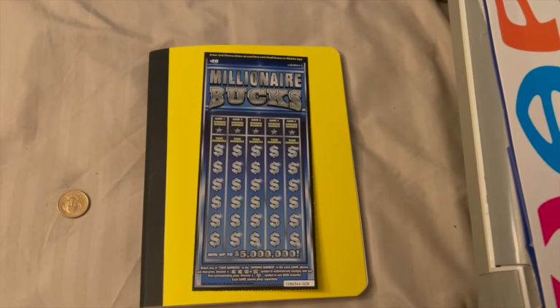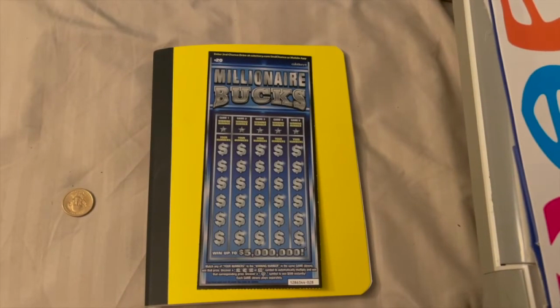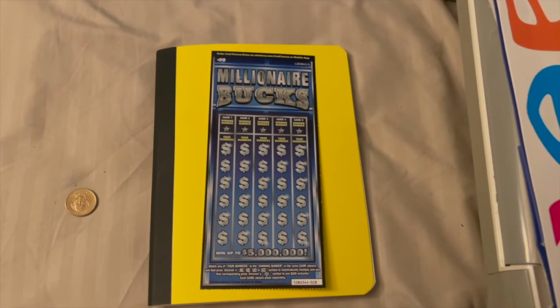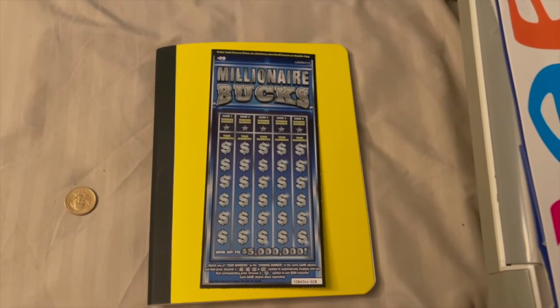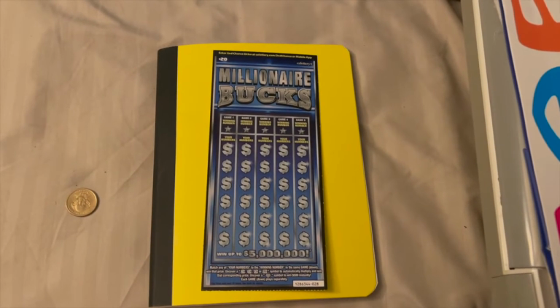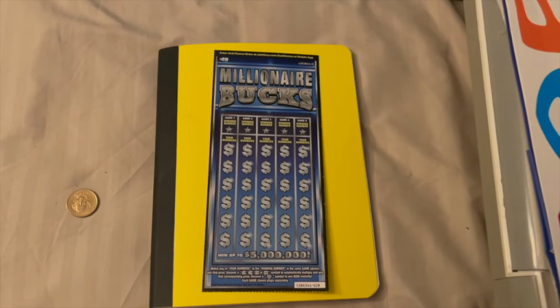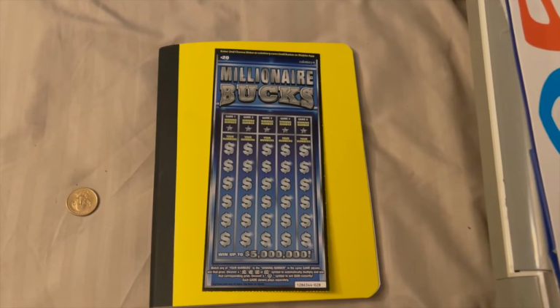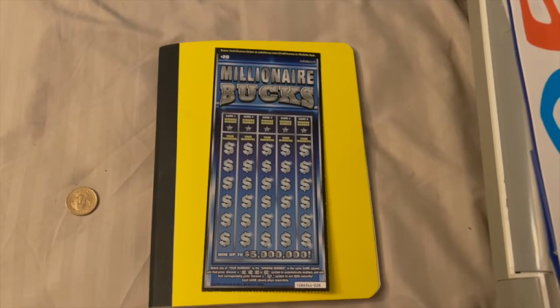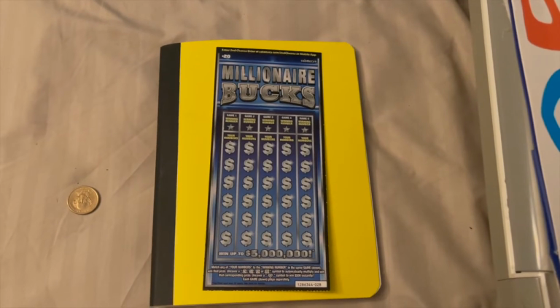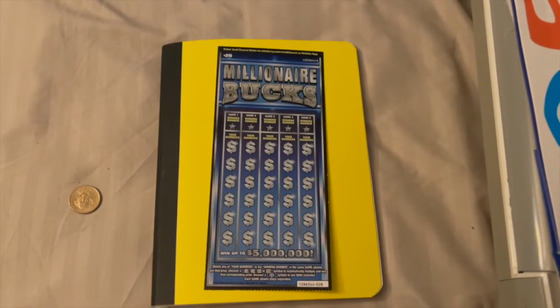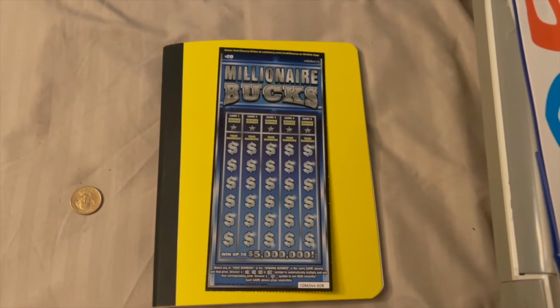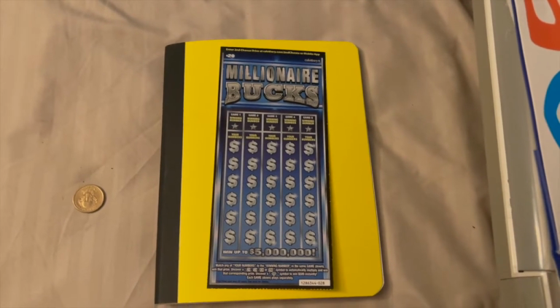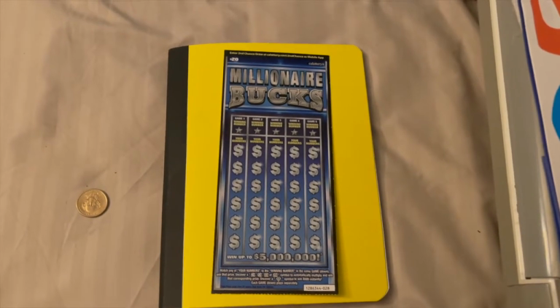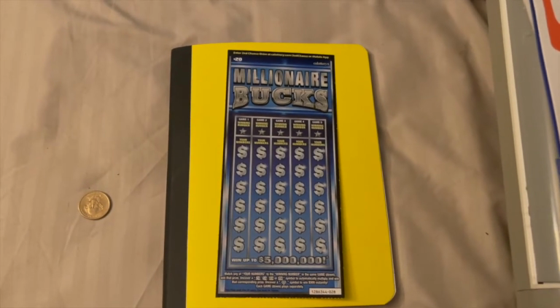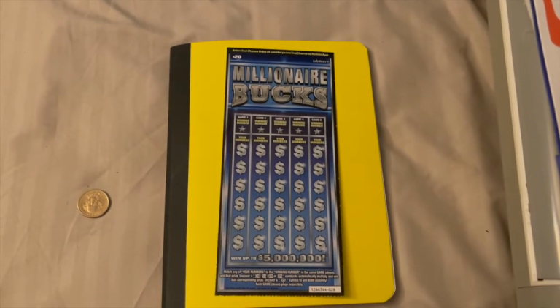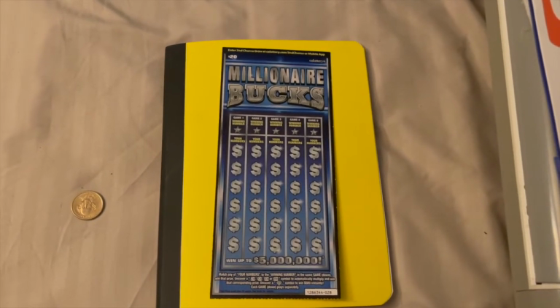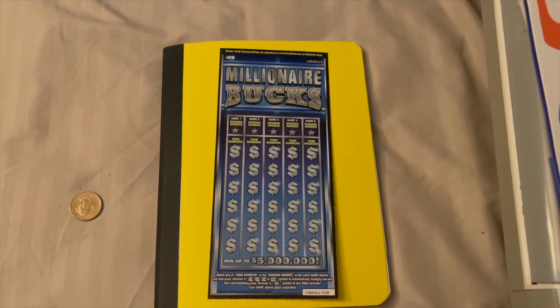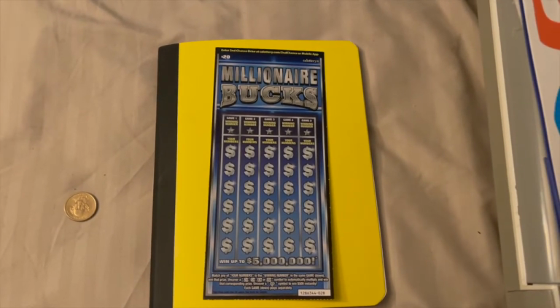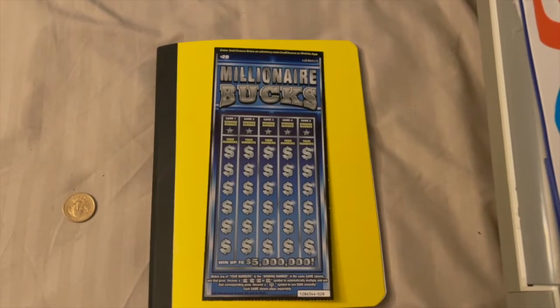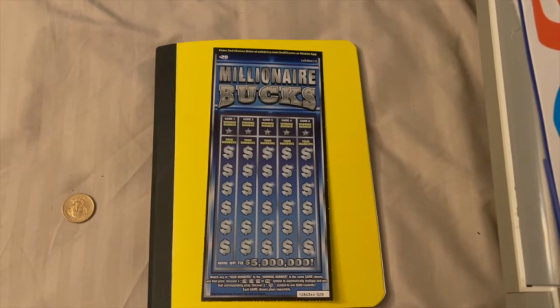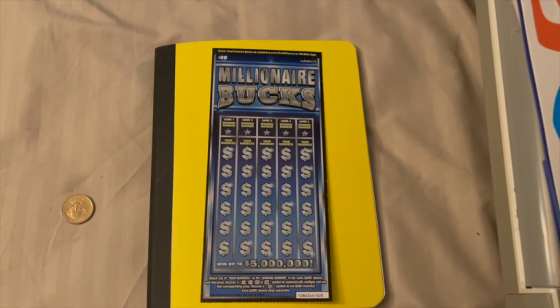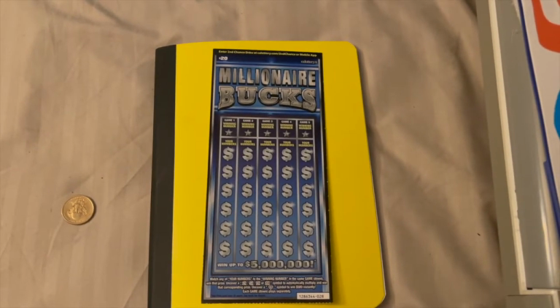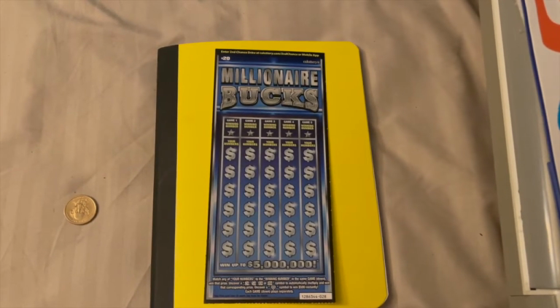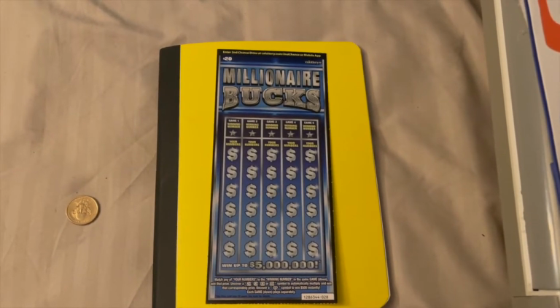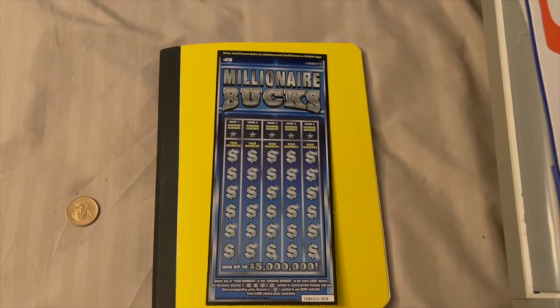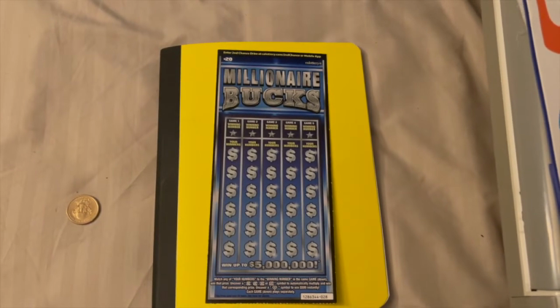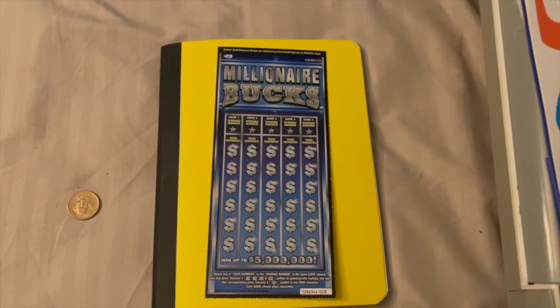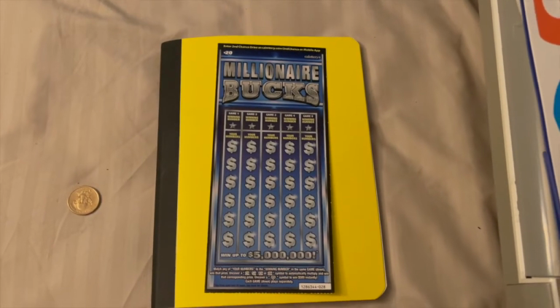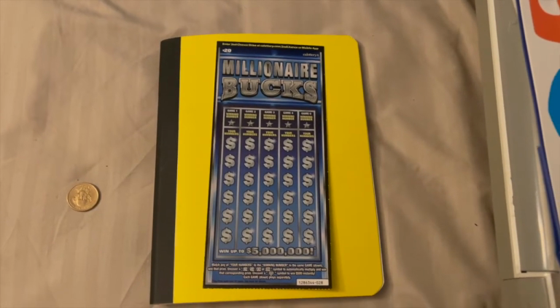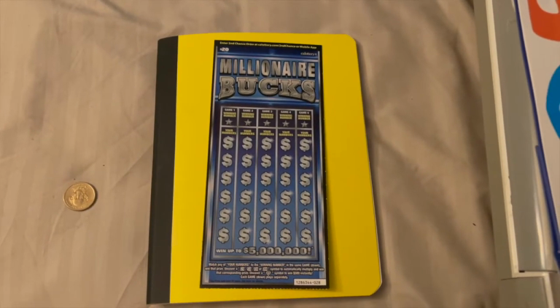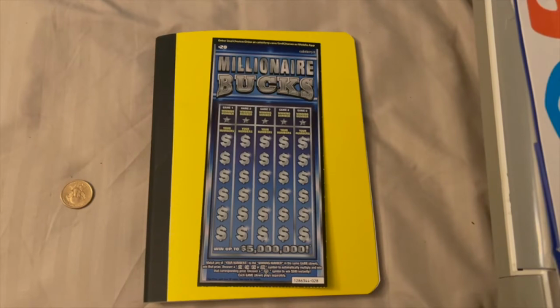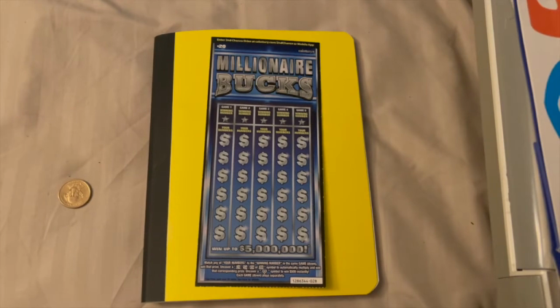Hello guys, we're going to be playing a $20 Millionaire Bucks ticket from the California Lottery.